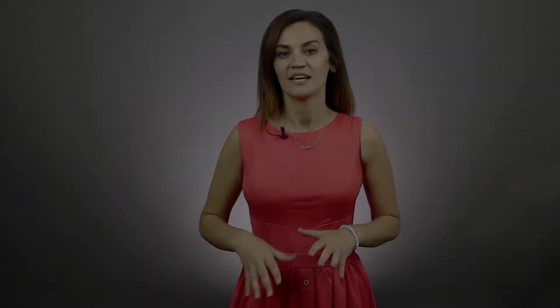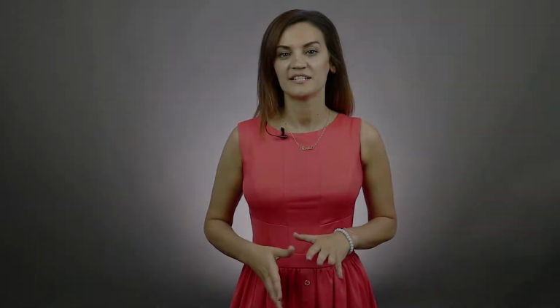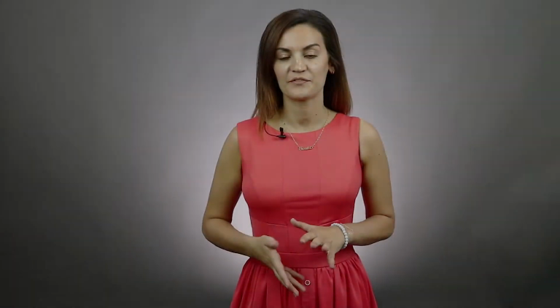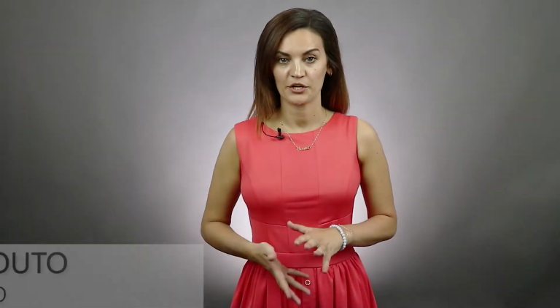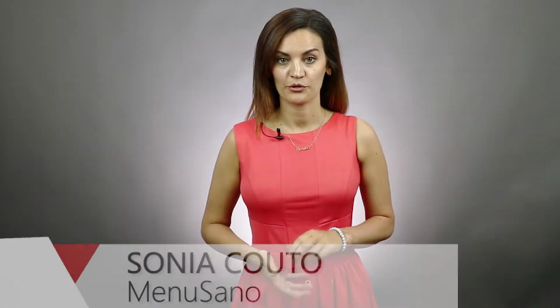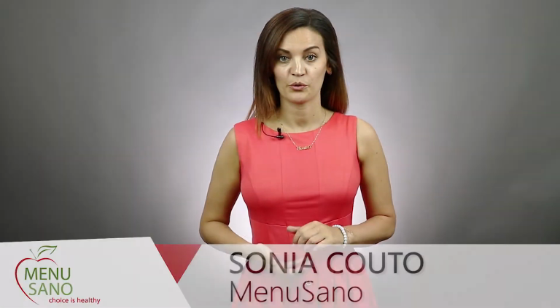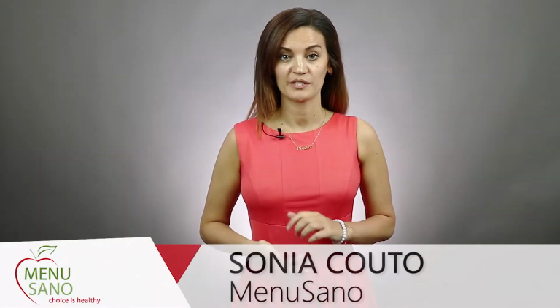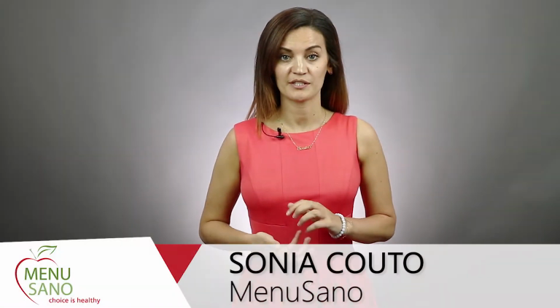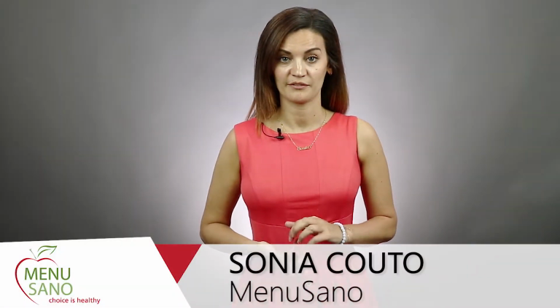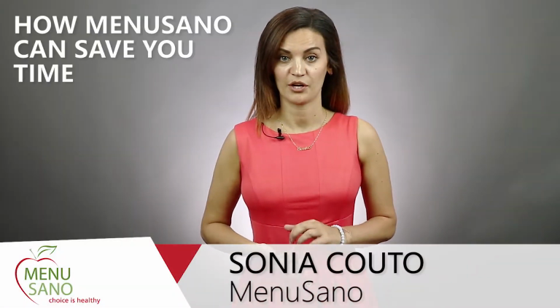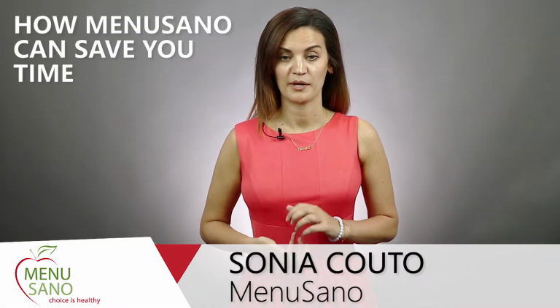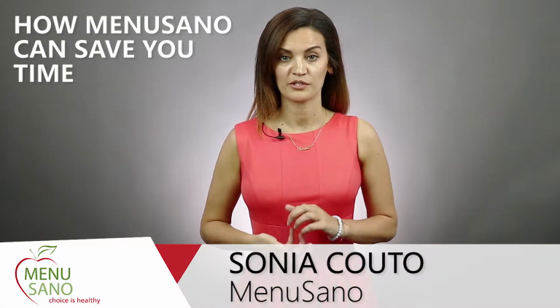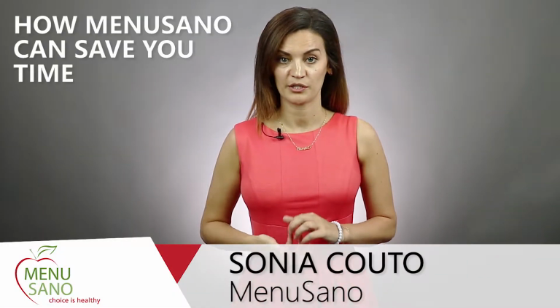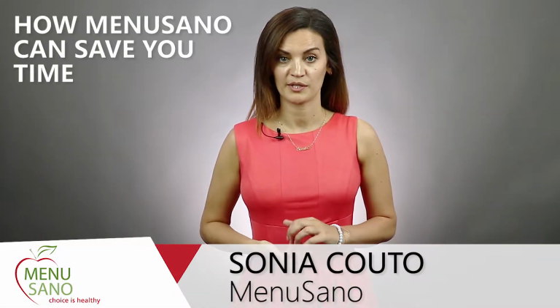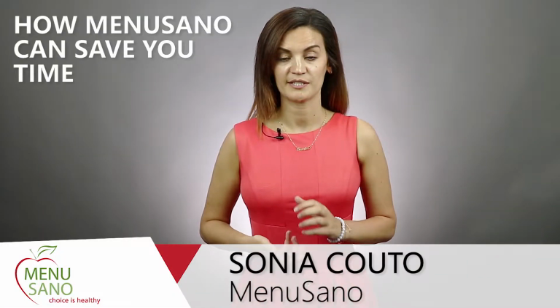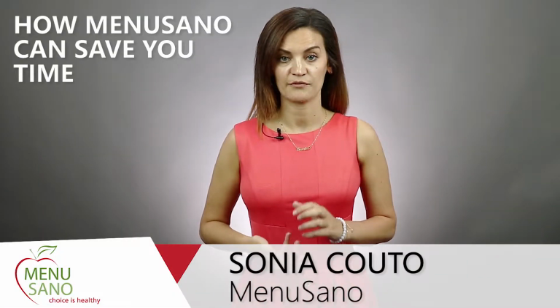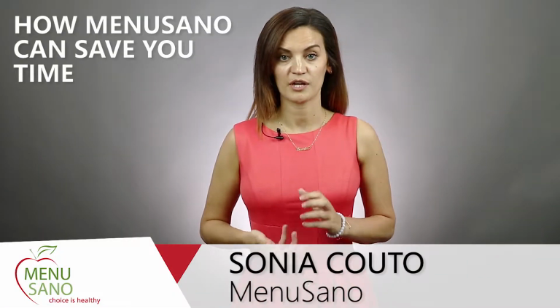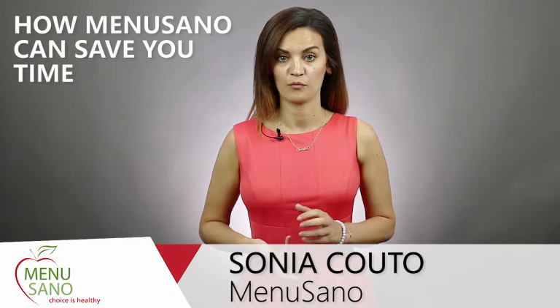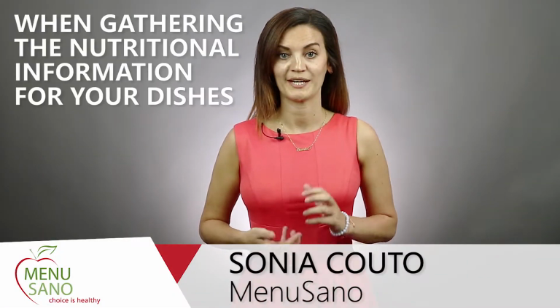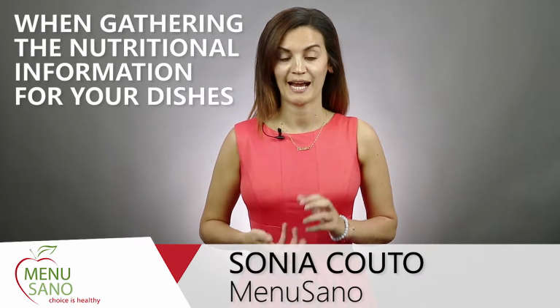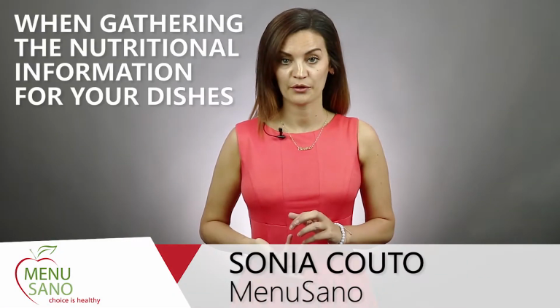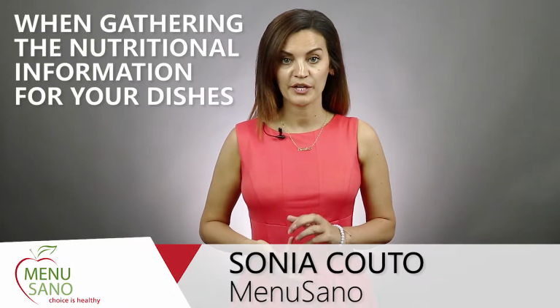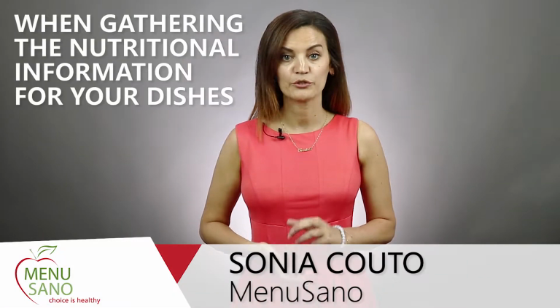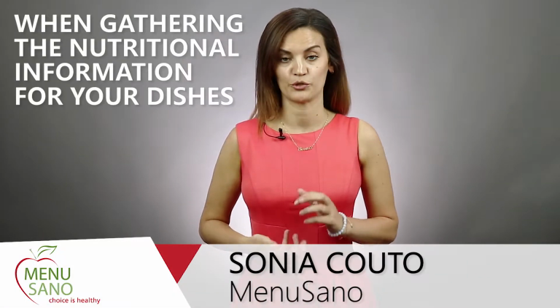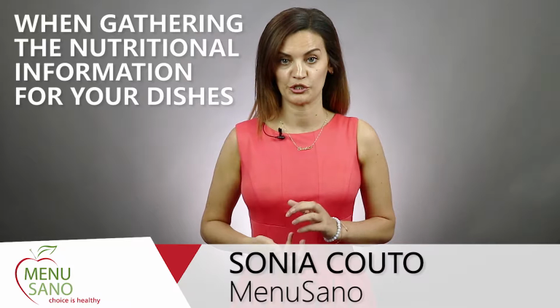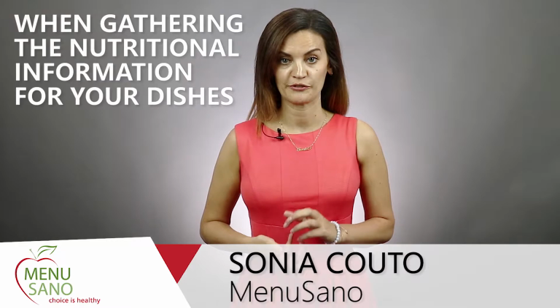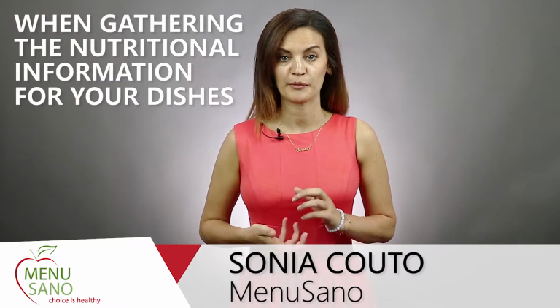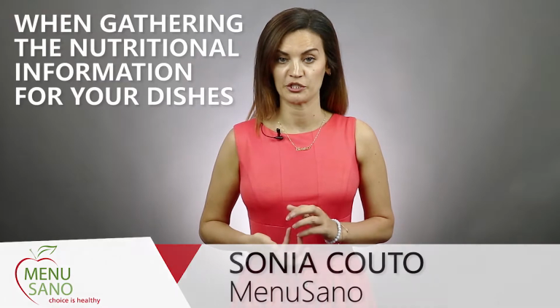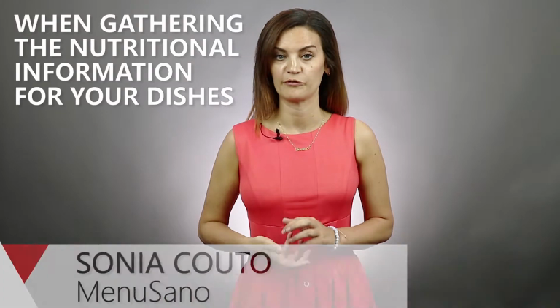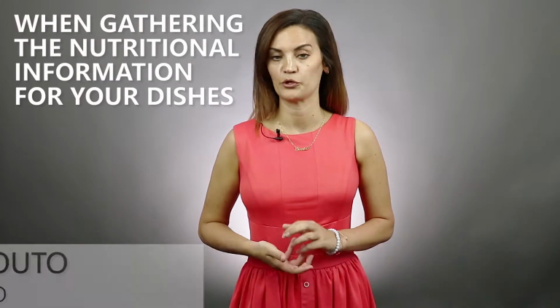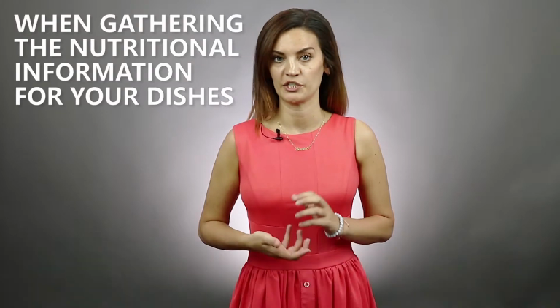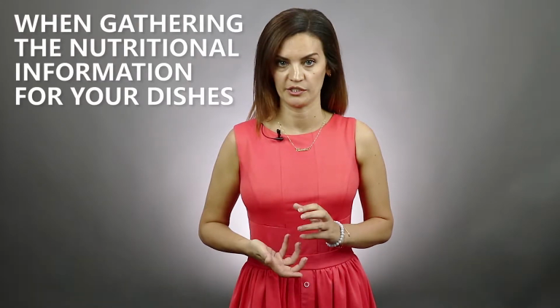In this video, you're going to discover how Menusano can save you time when gathering nutritional information for your dishes.